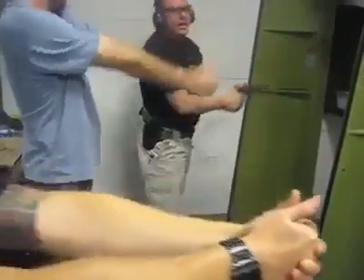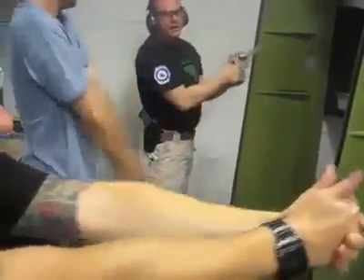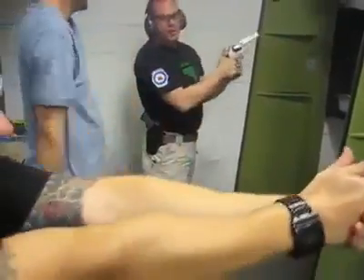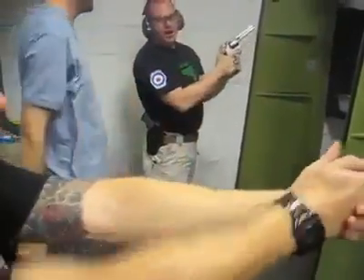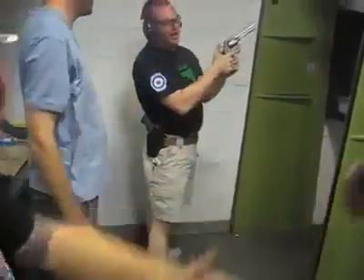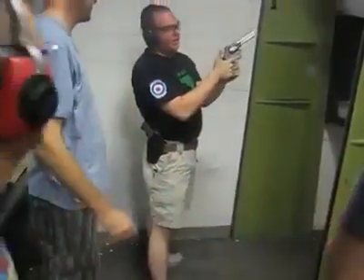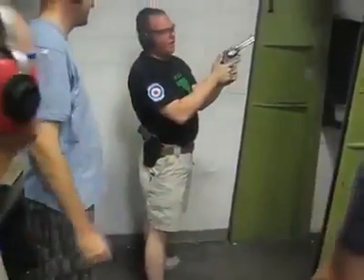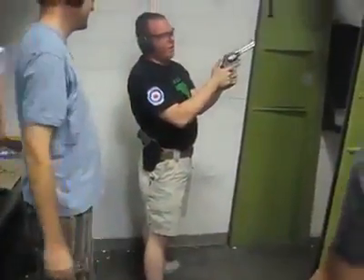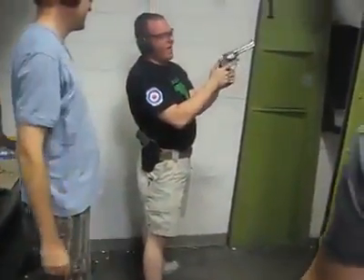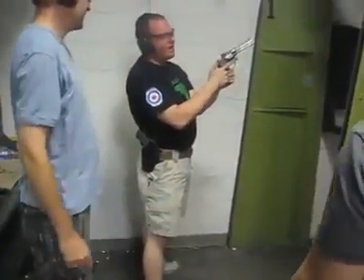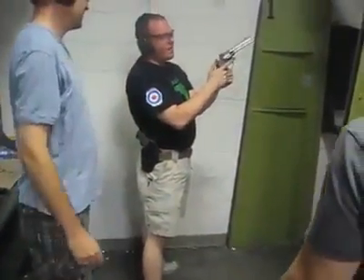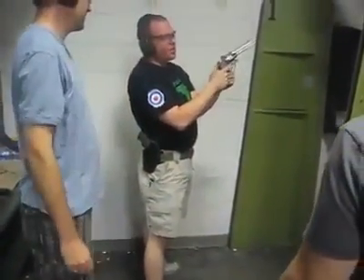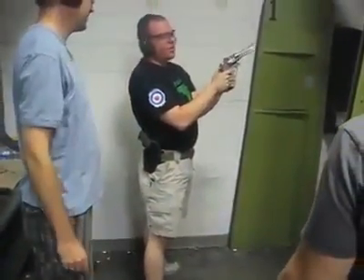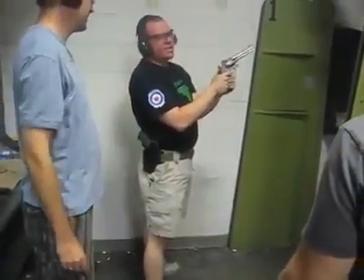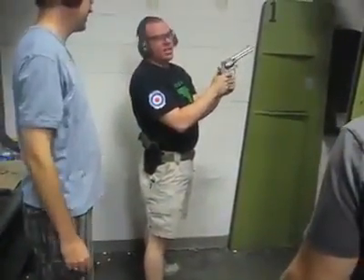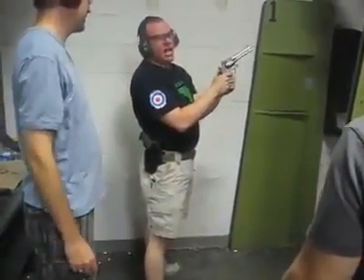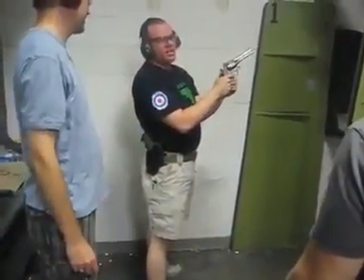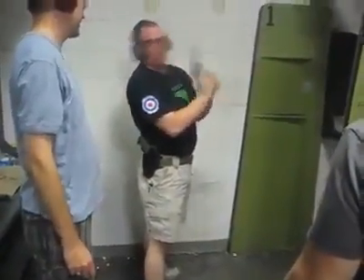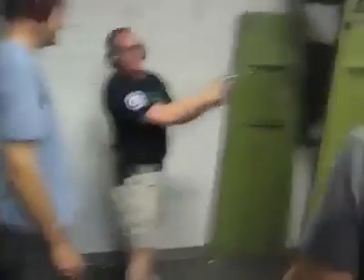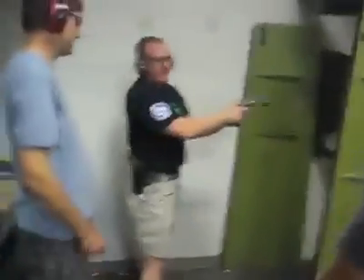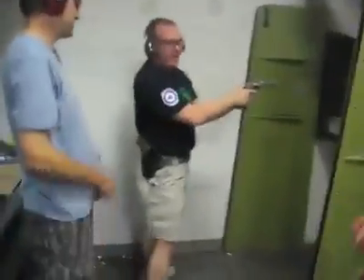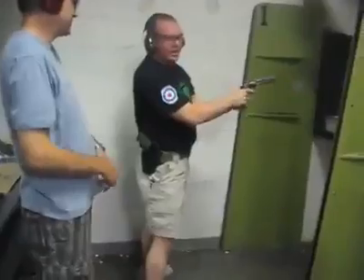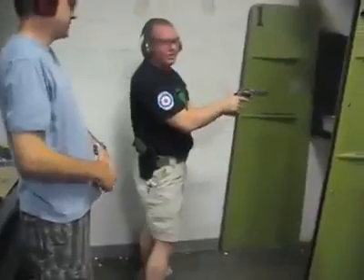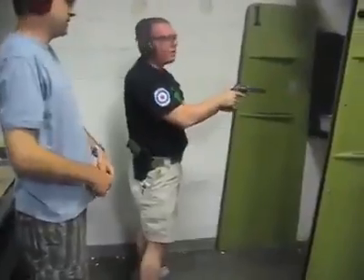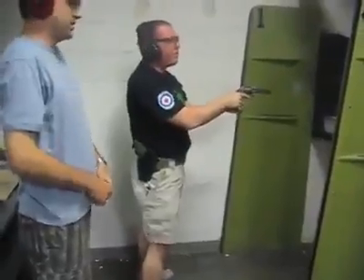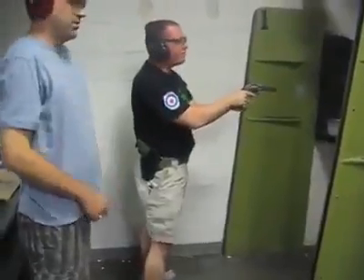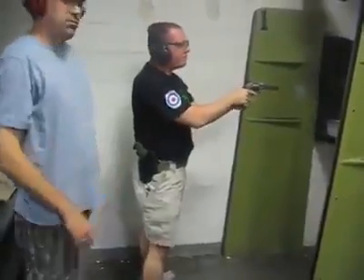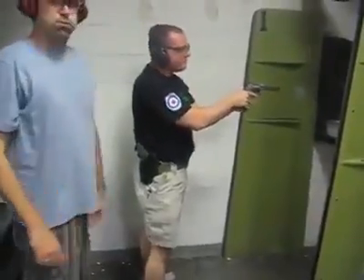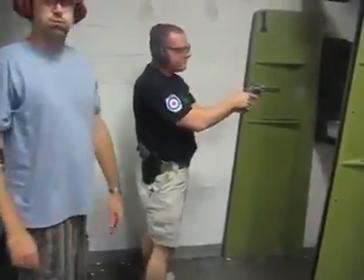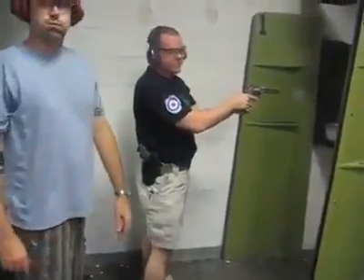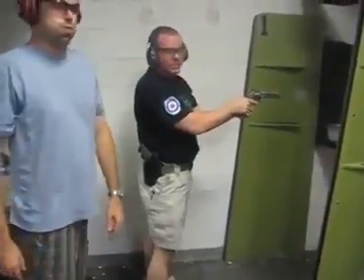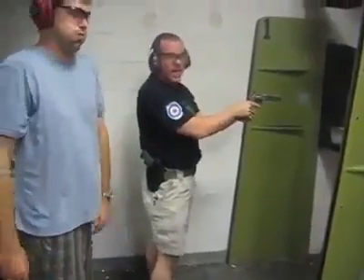Now if you want, on this .44 Magnum you can shoot it single action. The next leg trigger pull. Did you mean to do that? Yeah.